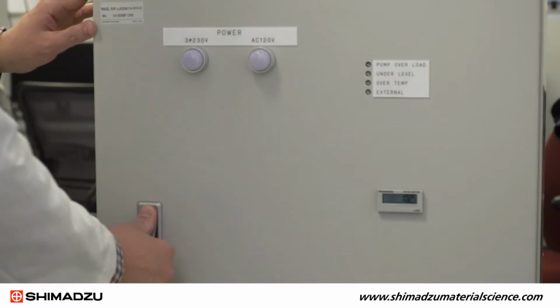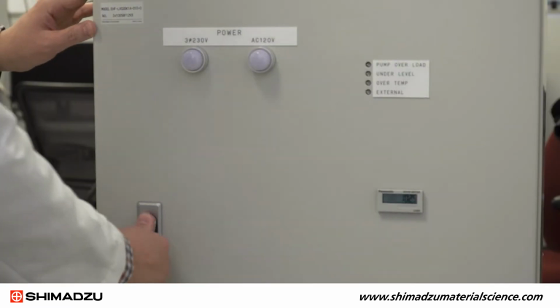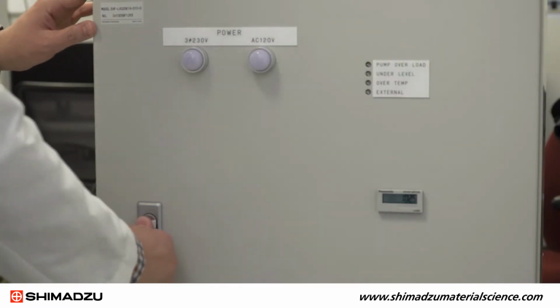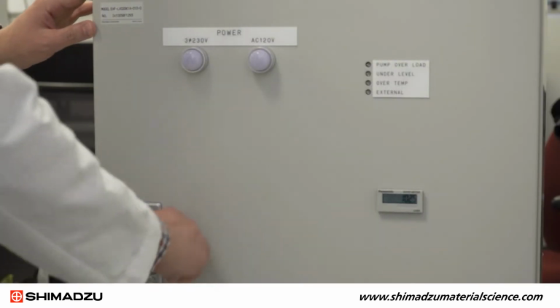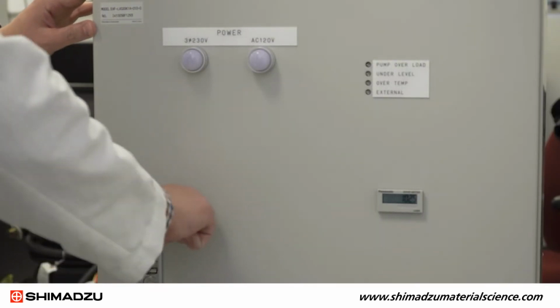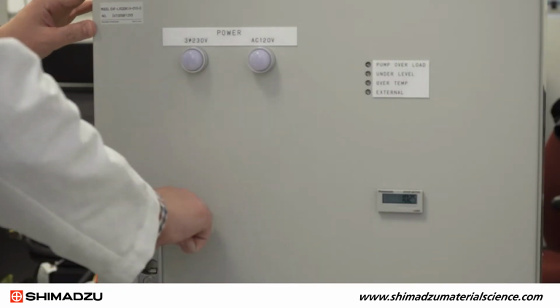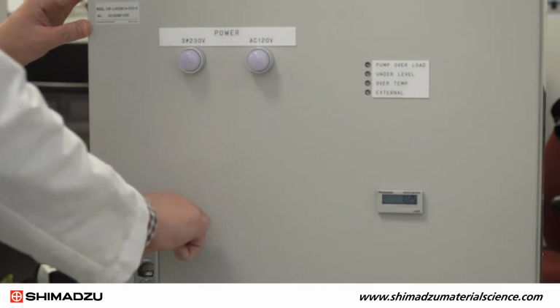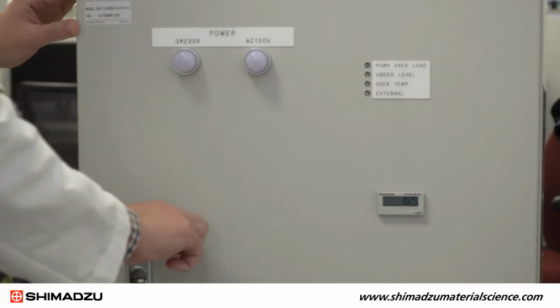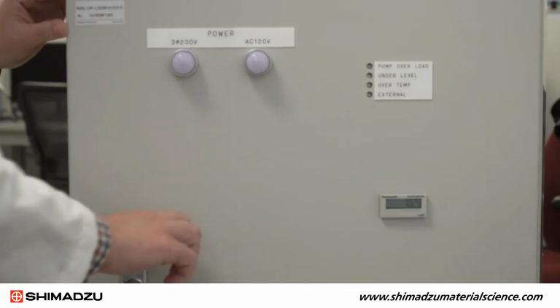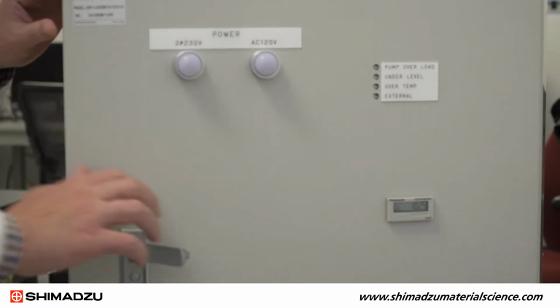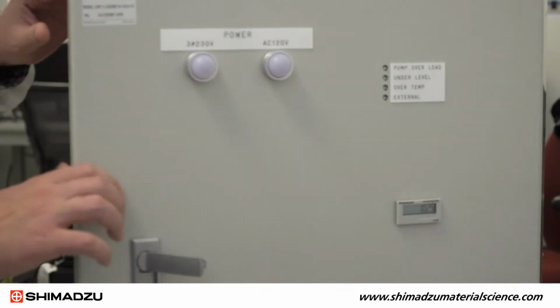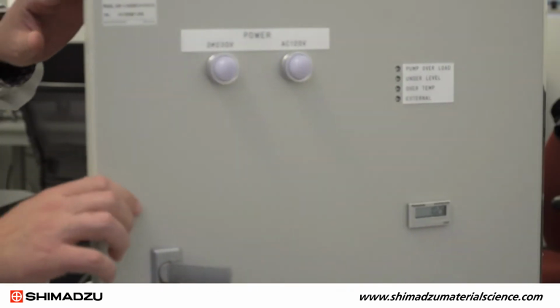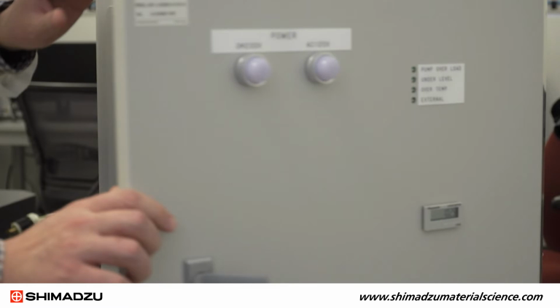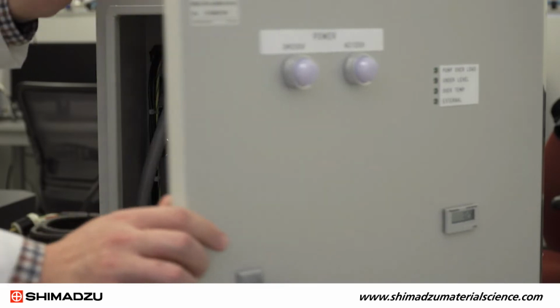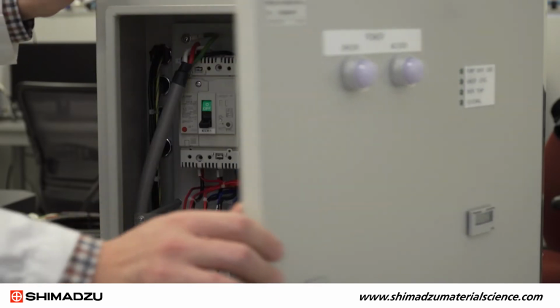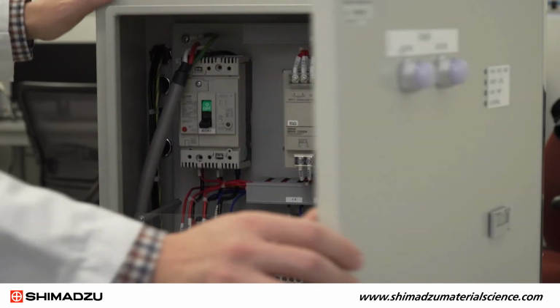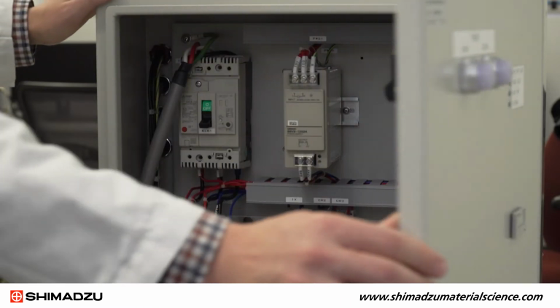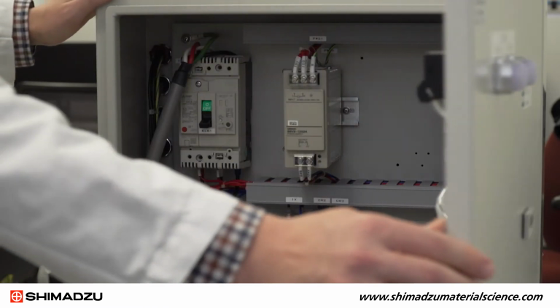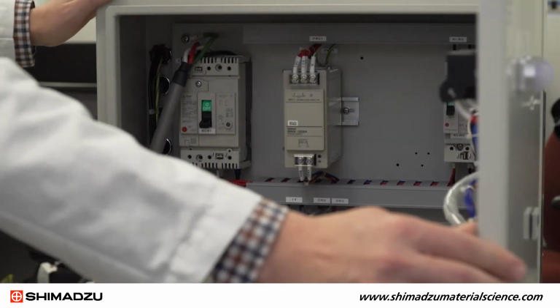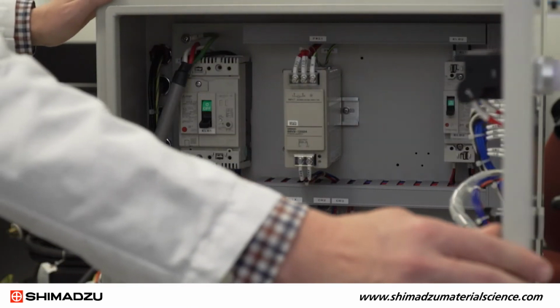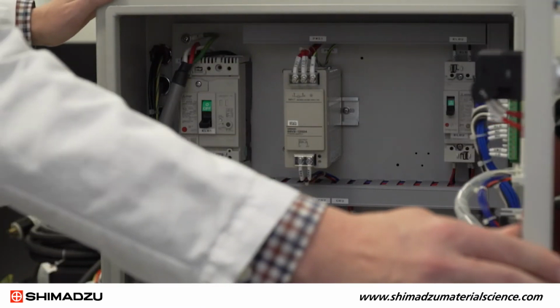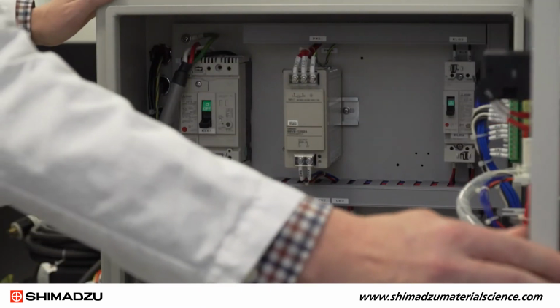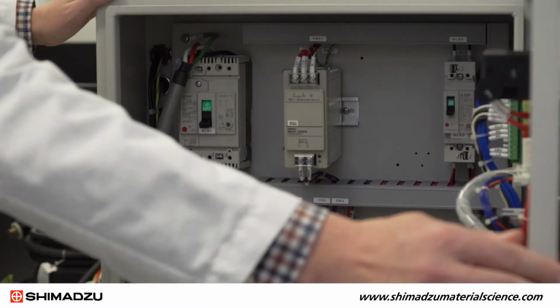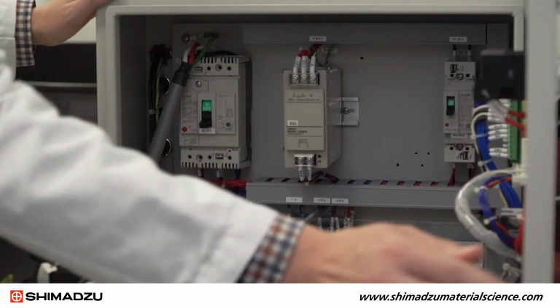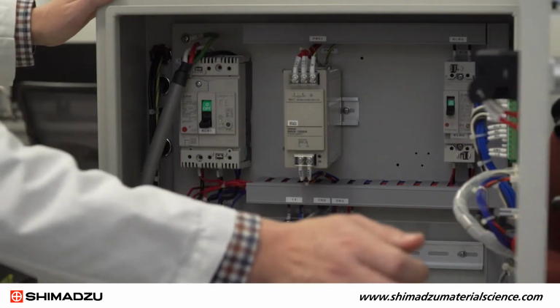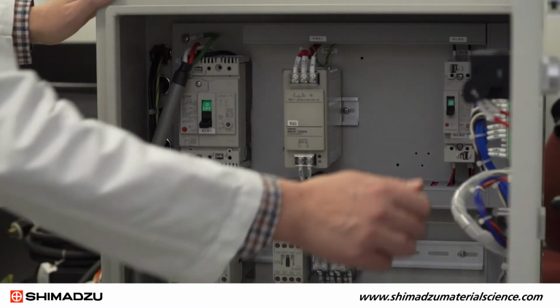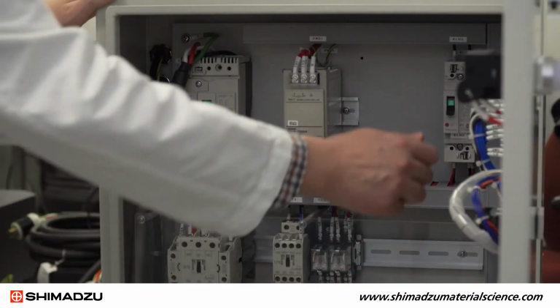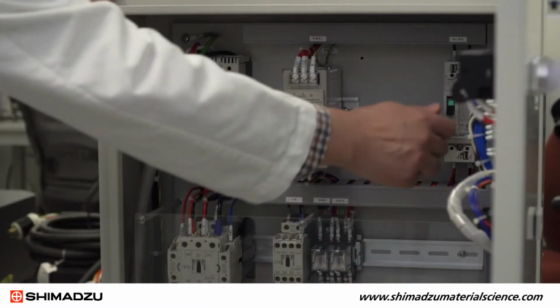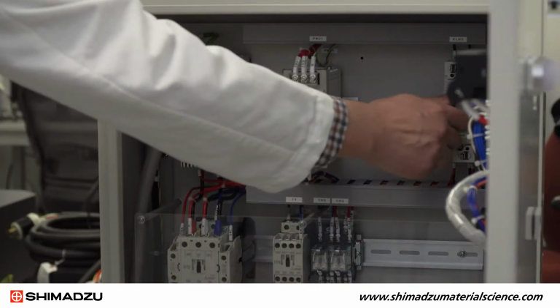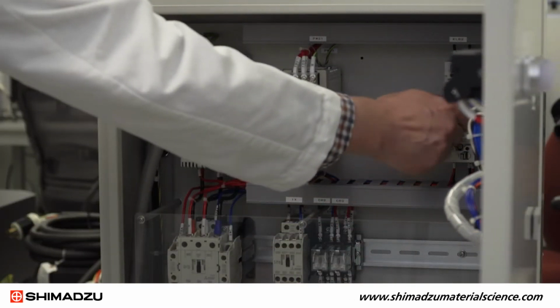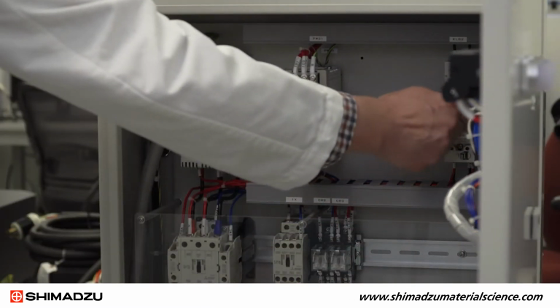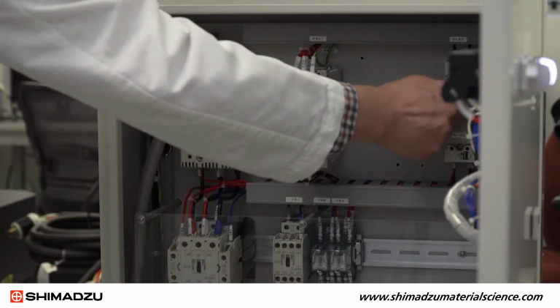First, you need to open the control cabinet and turn on both the single and three-phase breakers.